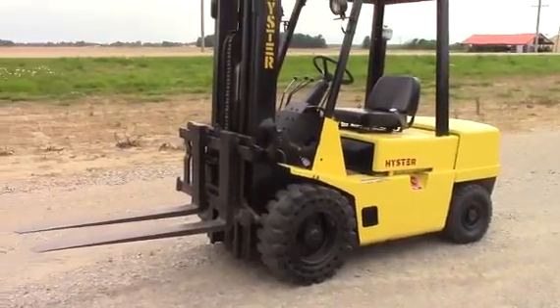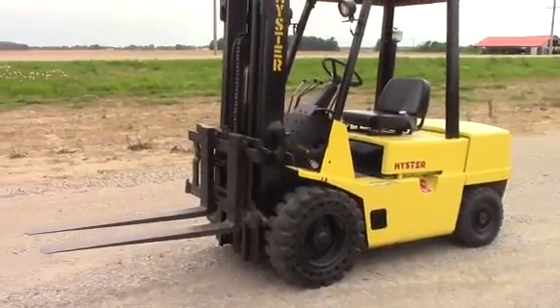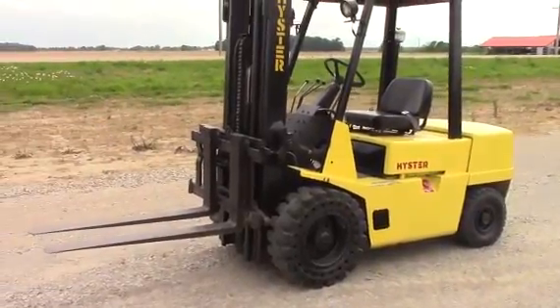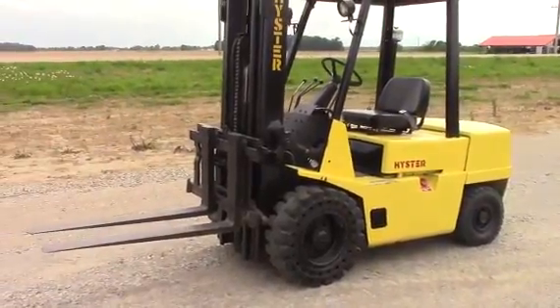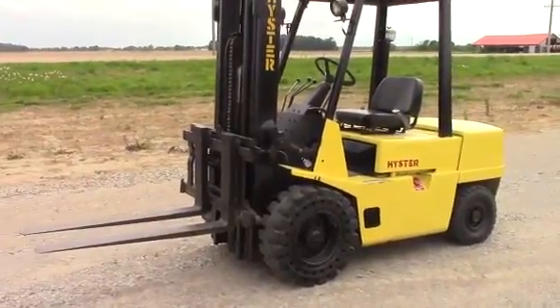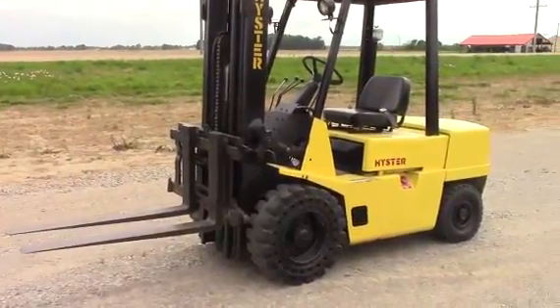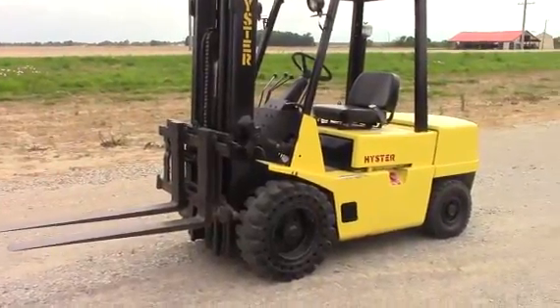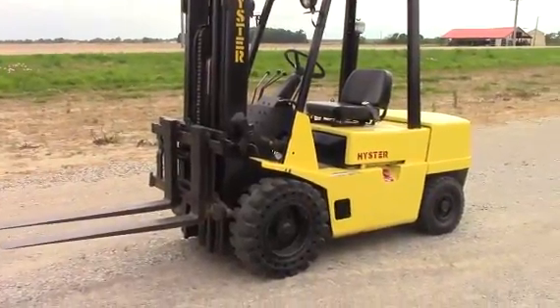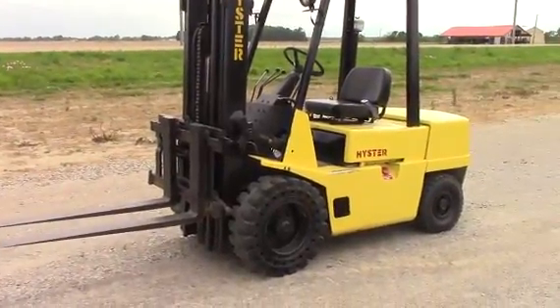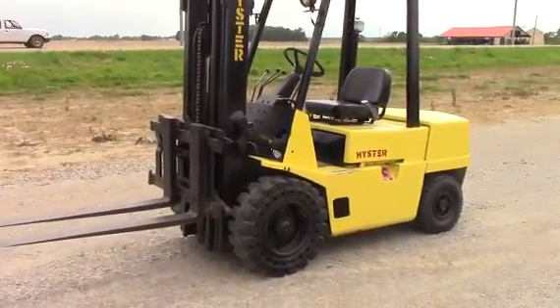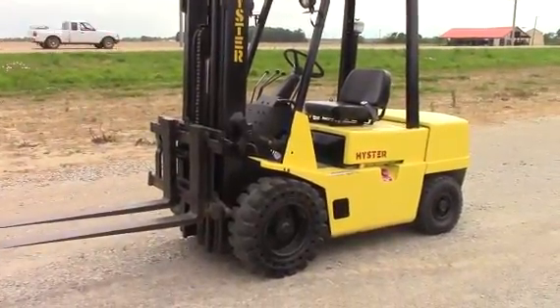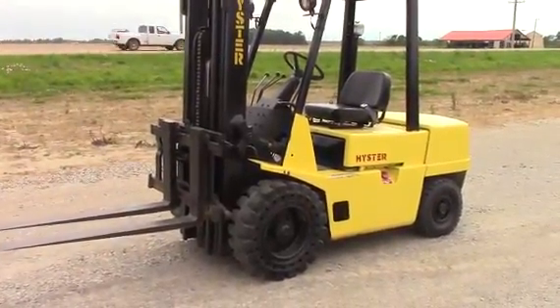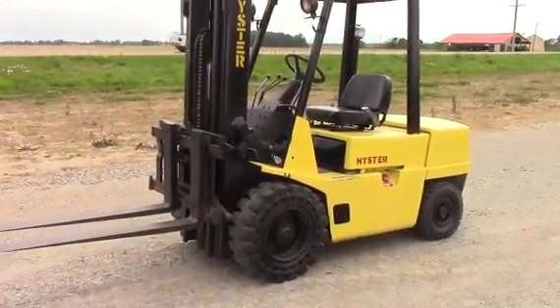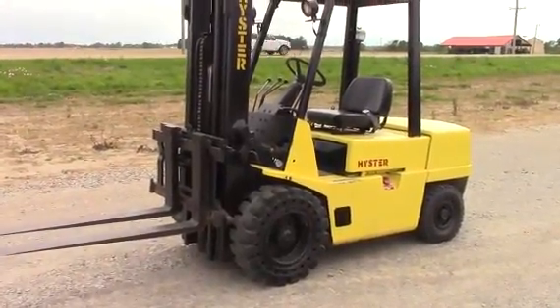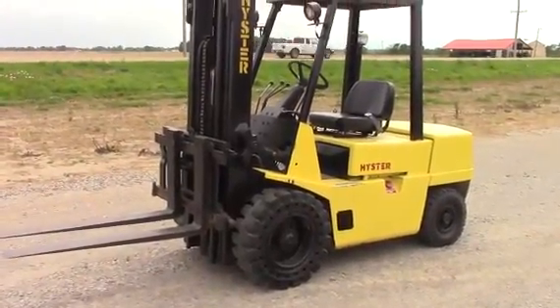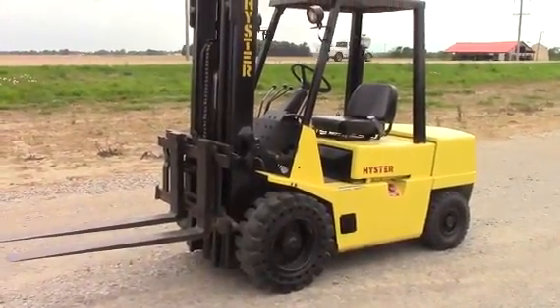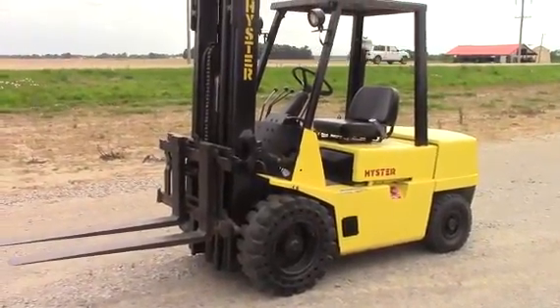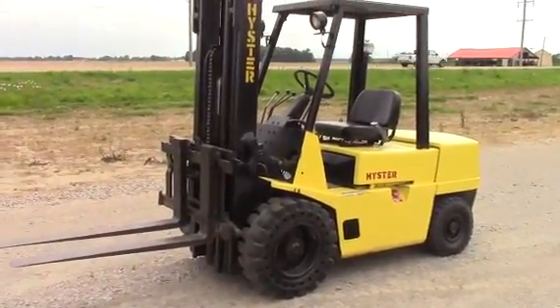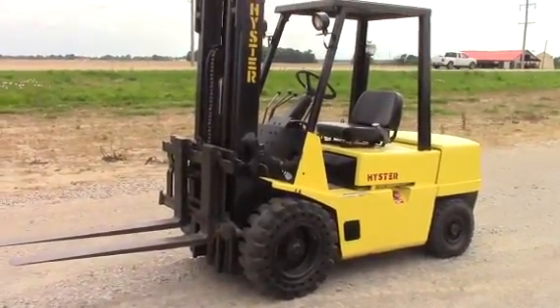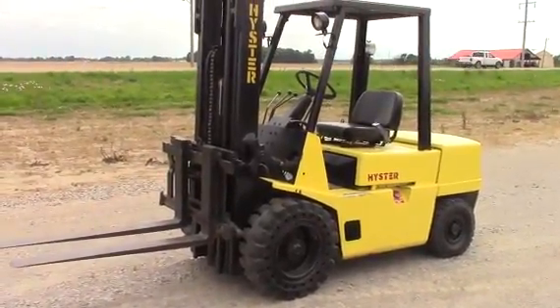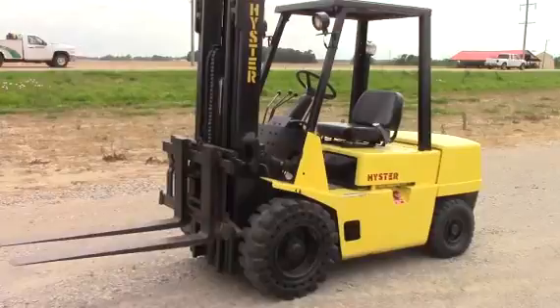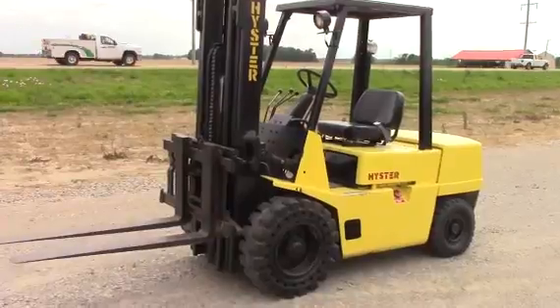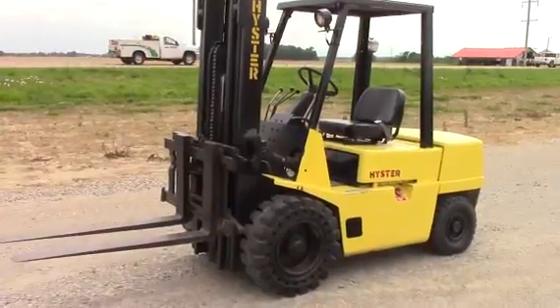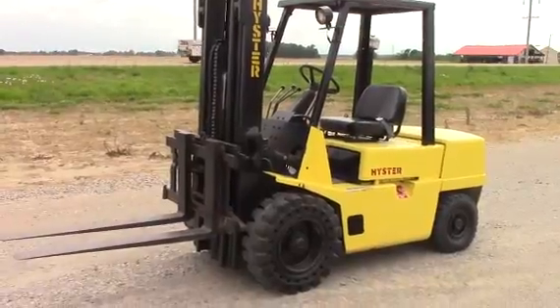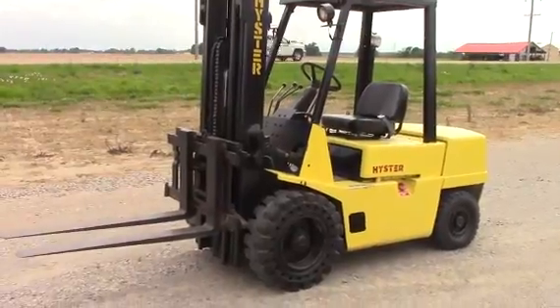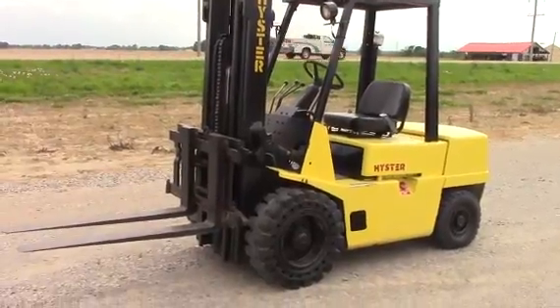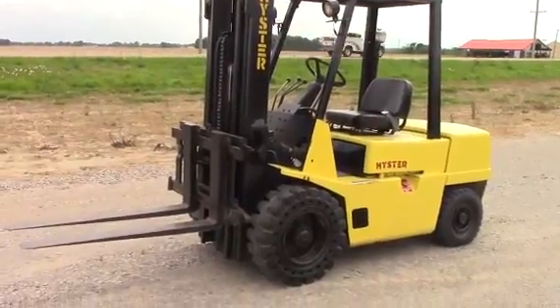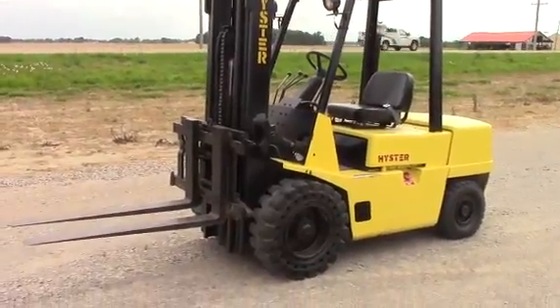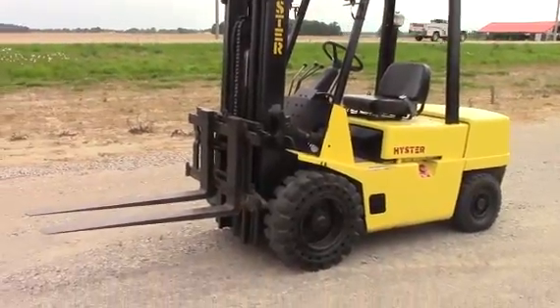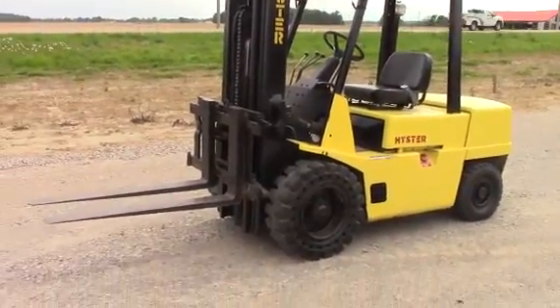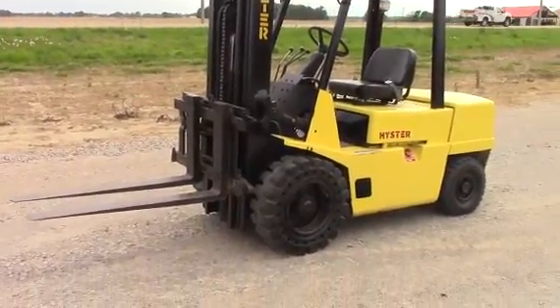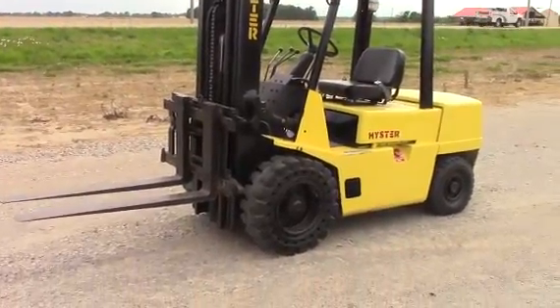We're going to do a full walk around on this unit, show you every side of it. Put an operator on it, run it through the paces, show you how she goes.